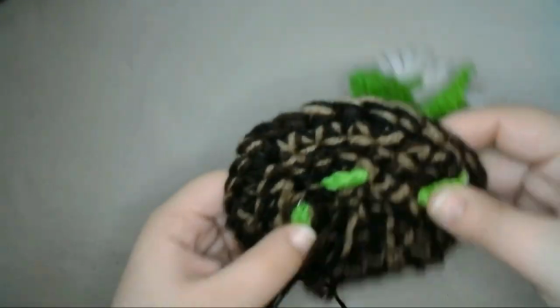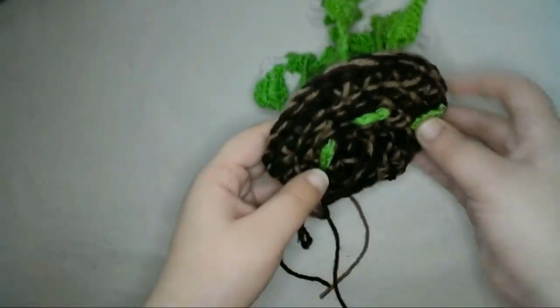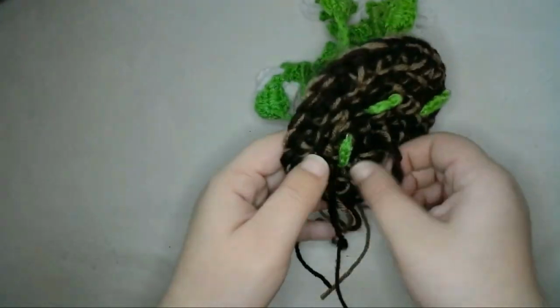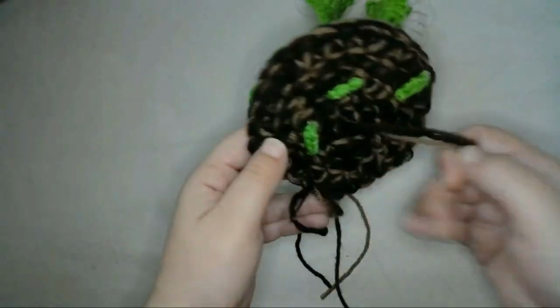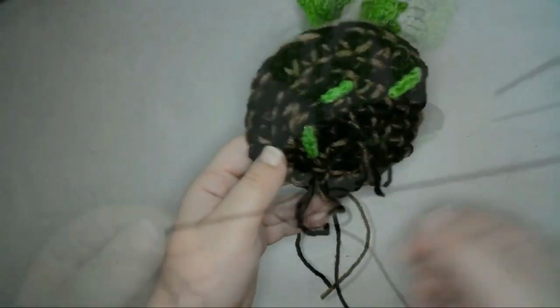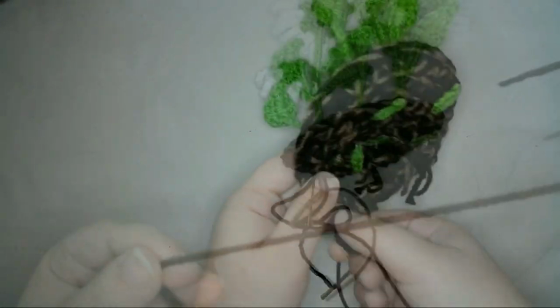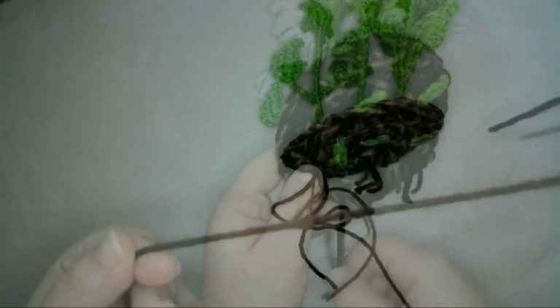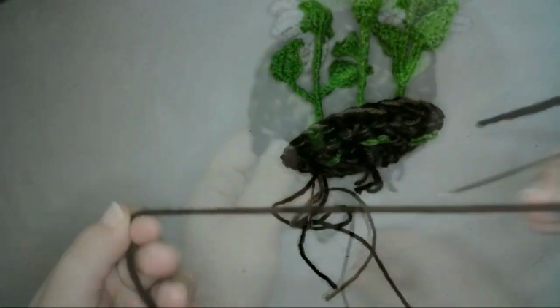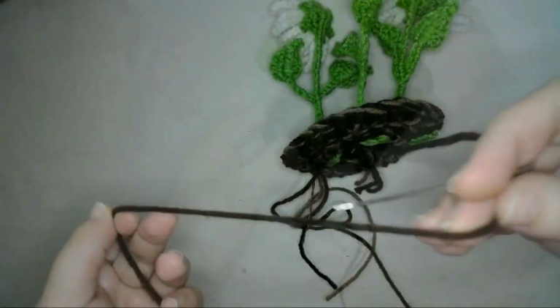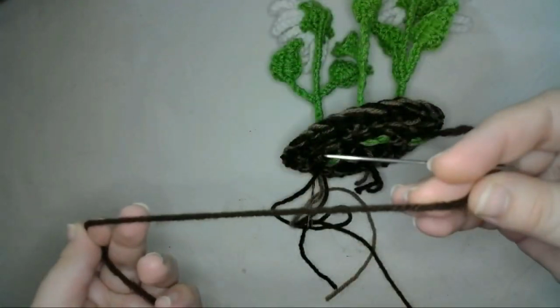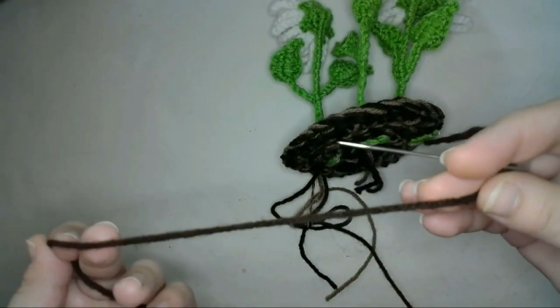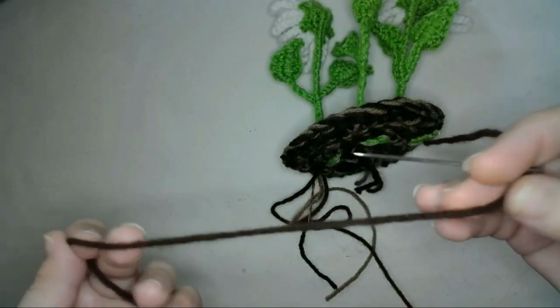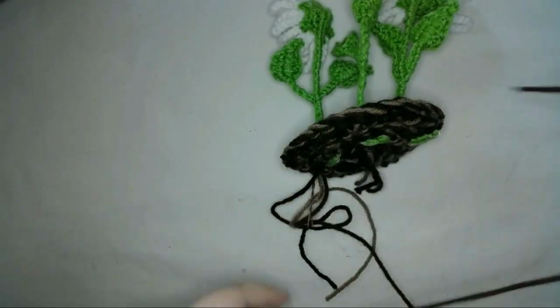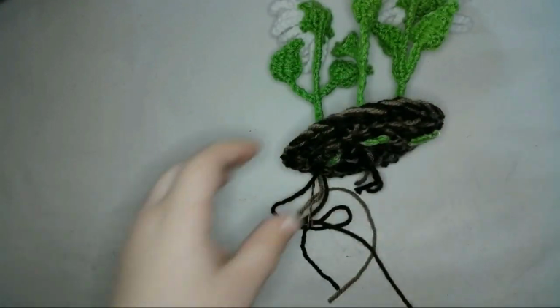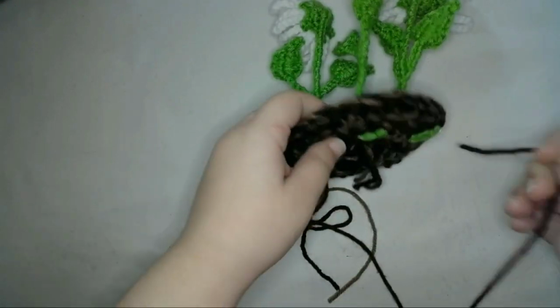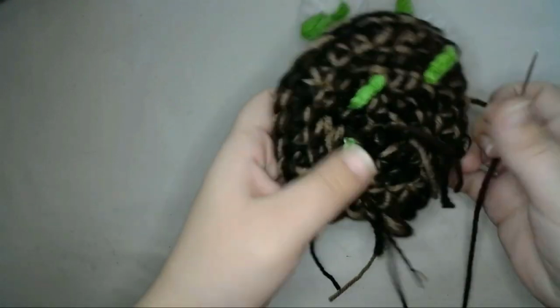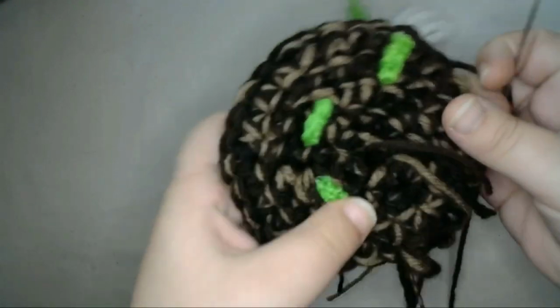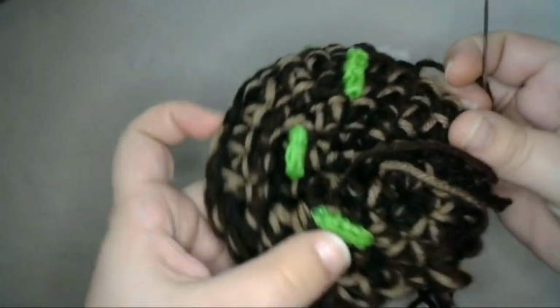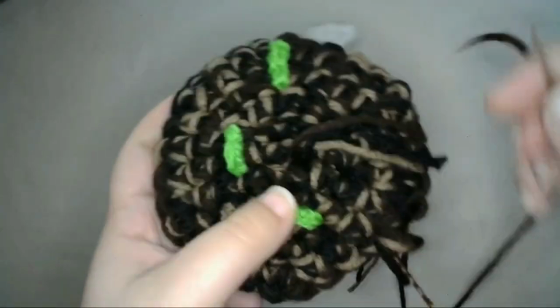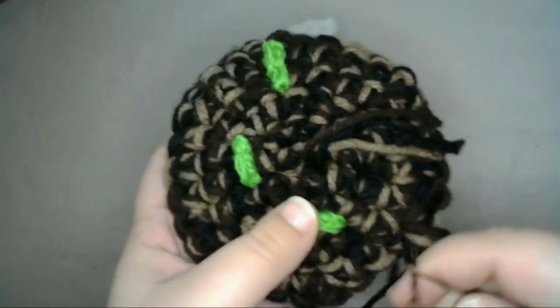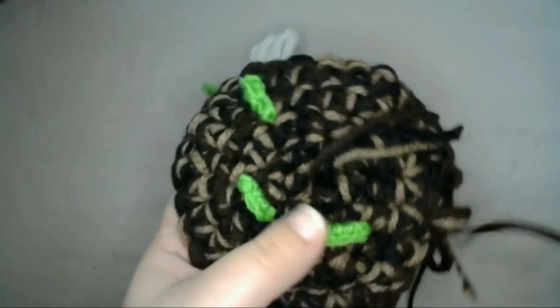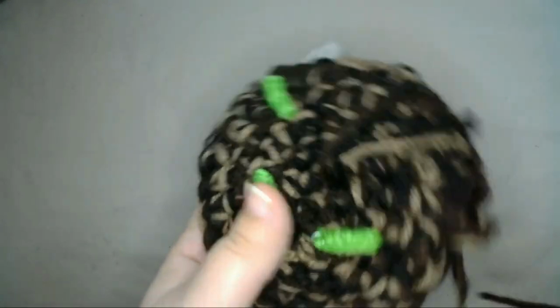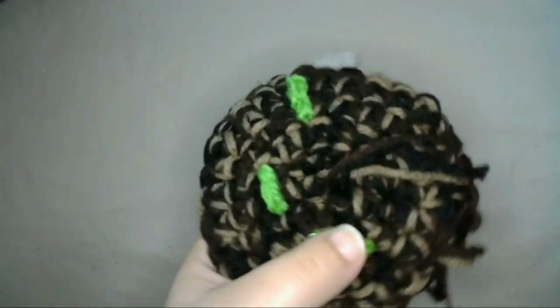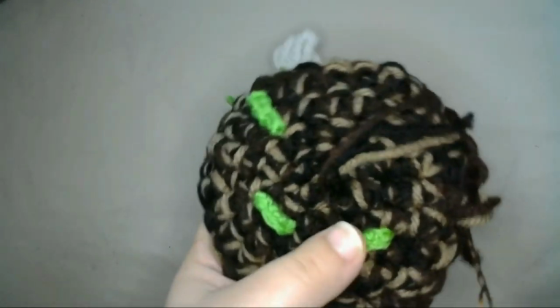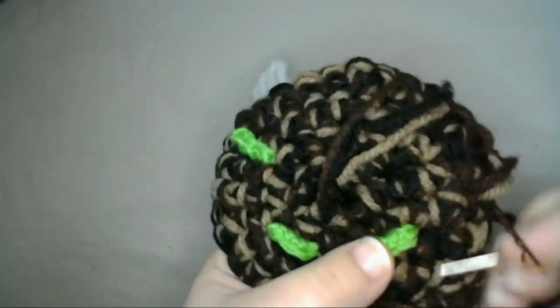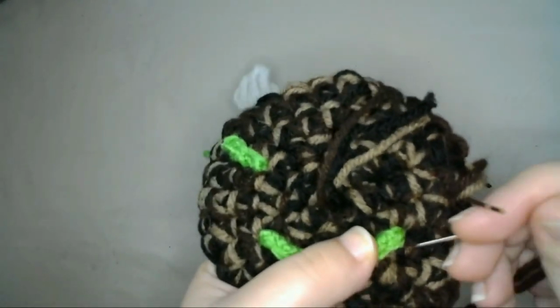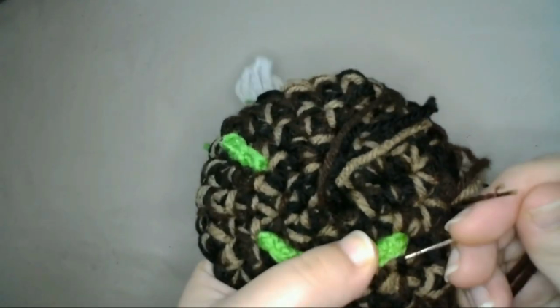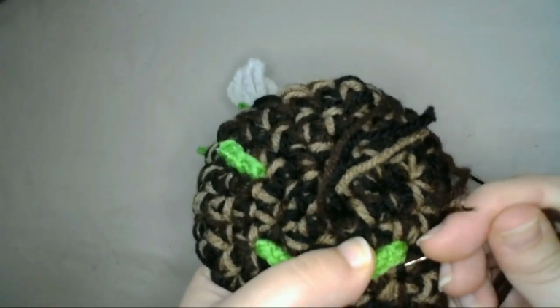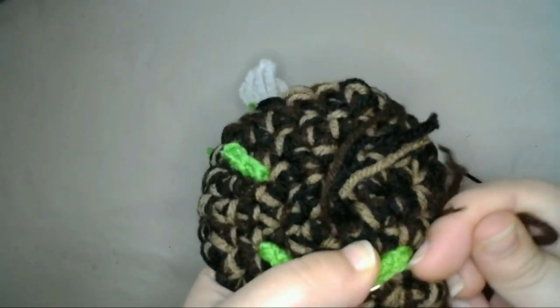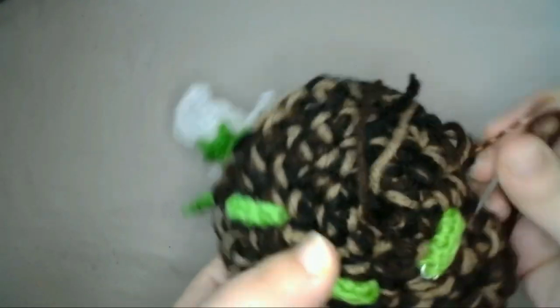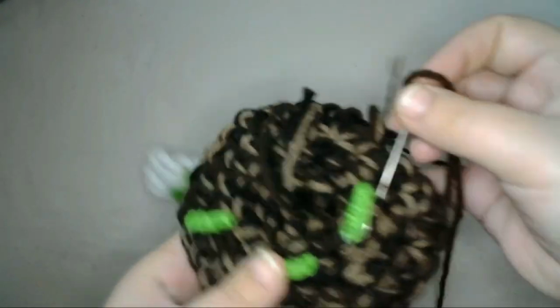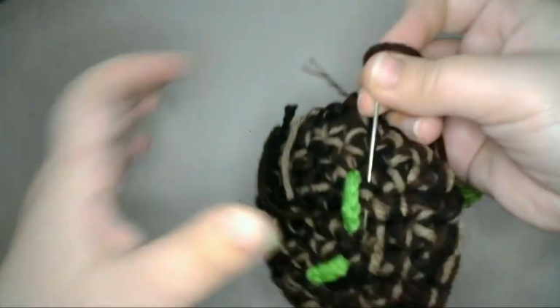Then I'll sew each stem down to the soil, using the brown yarn to match the soil.